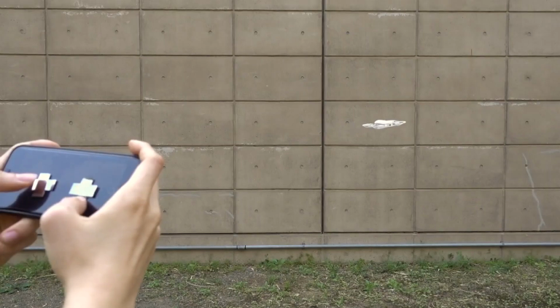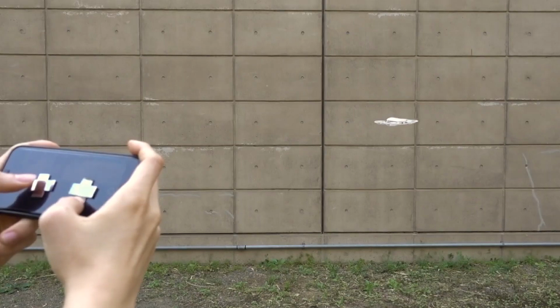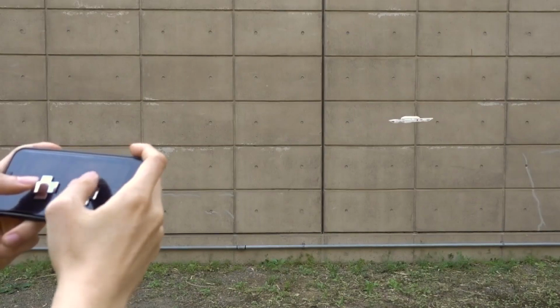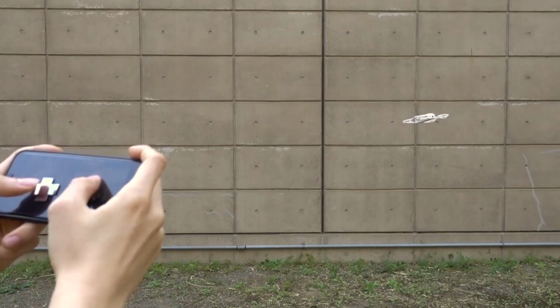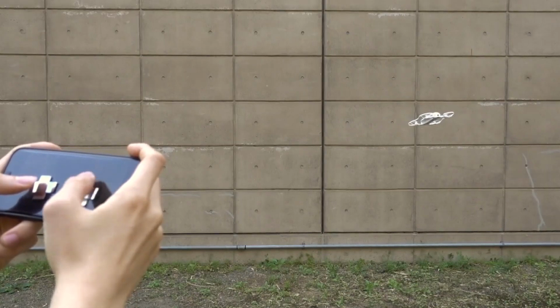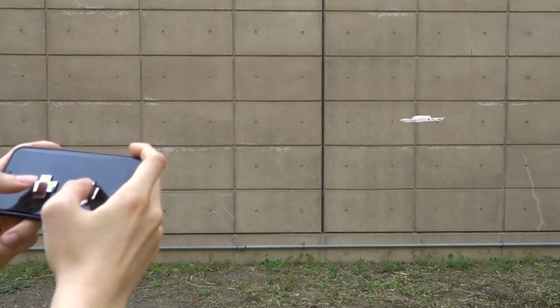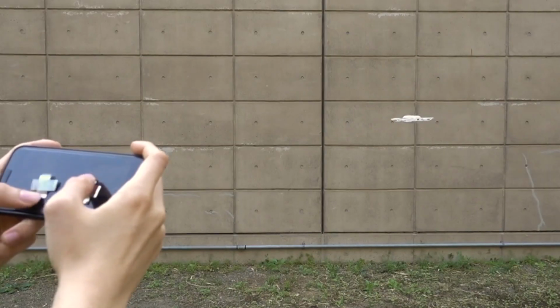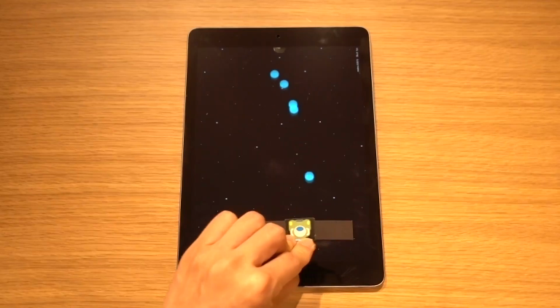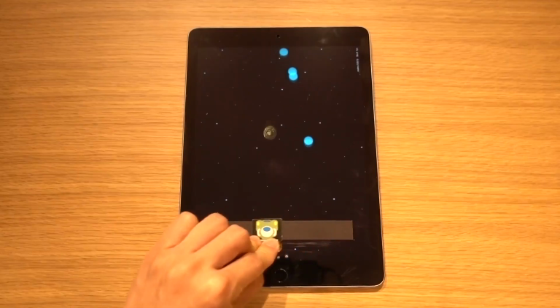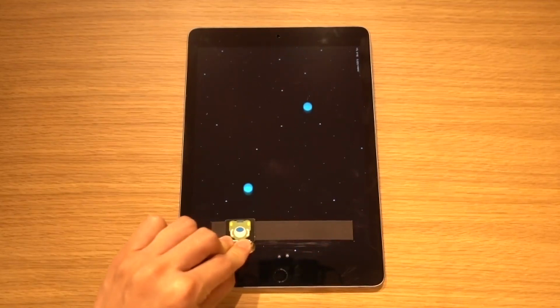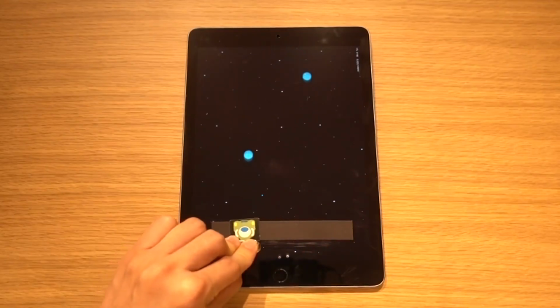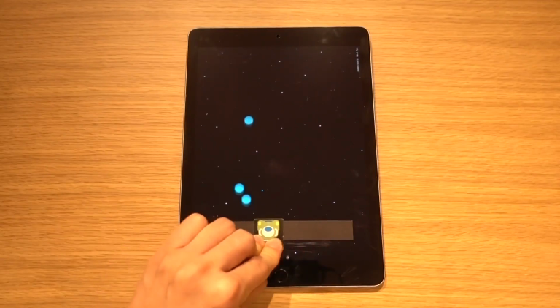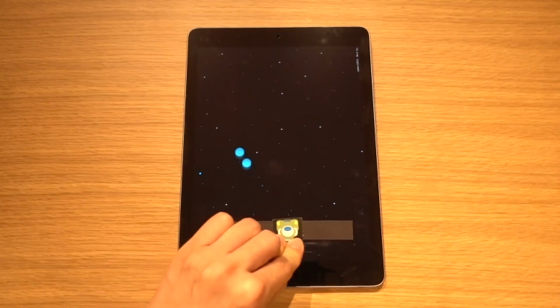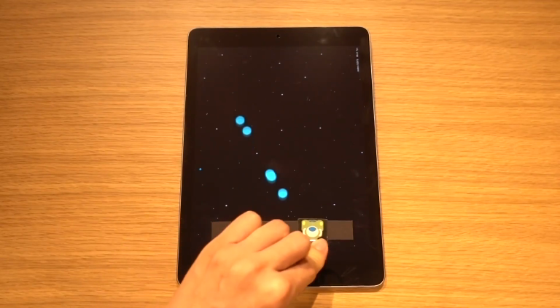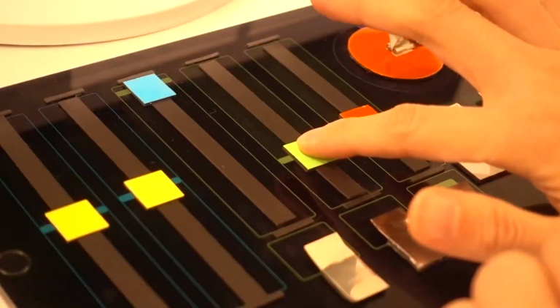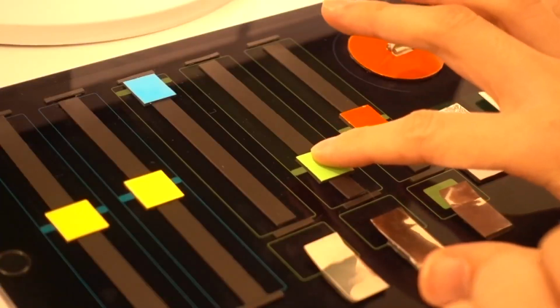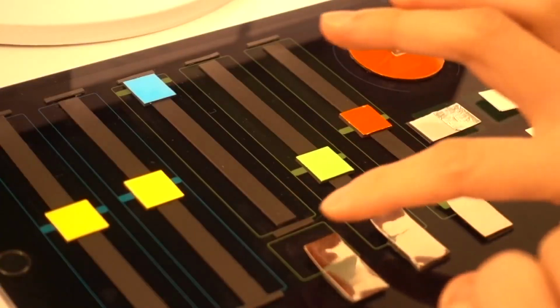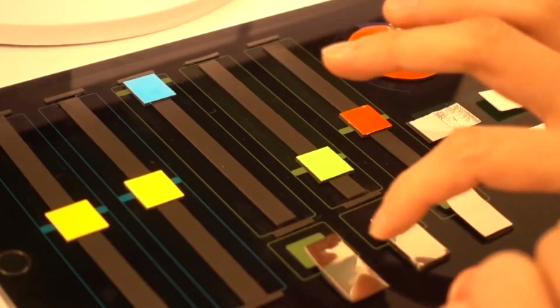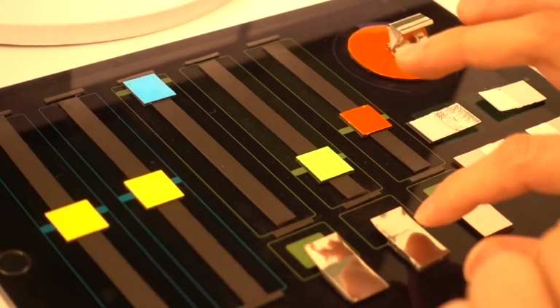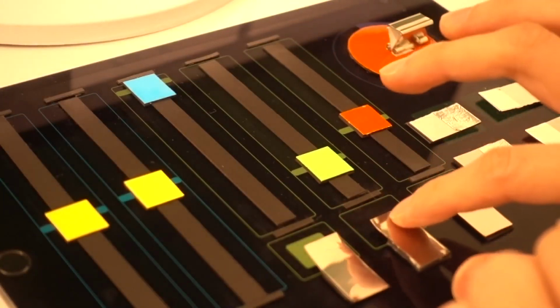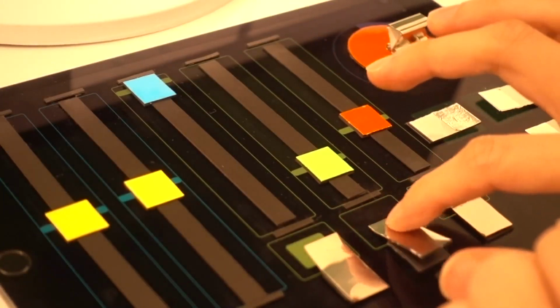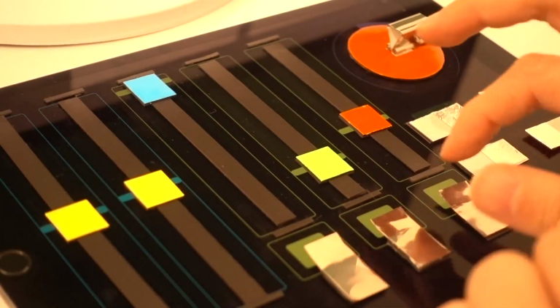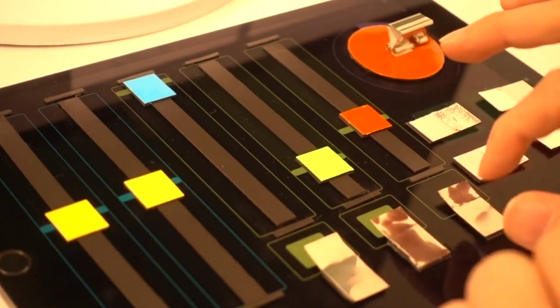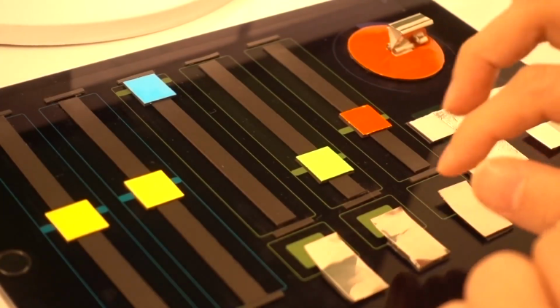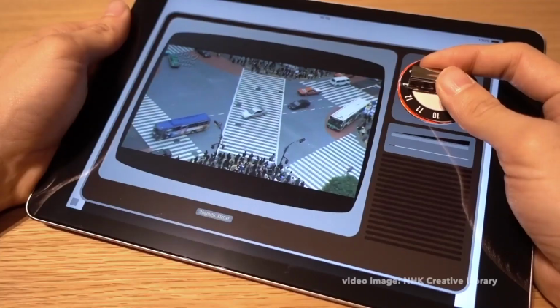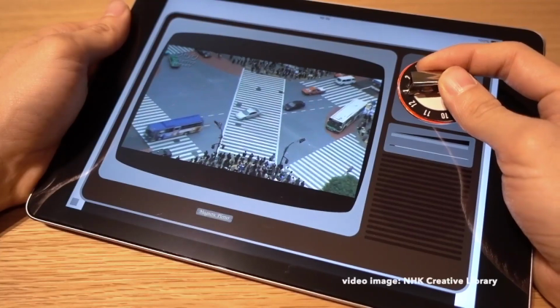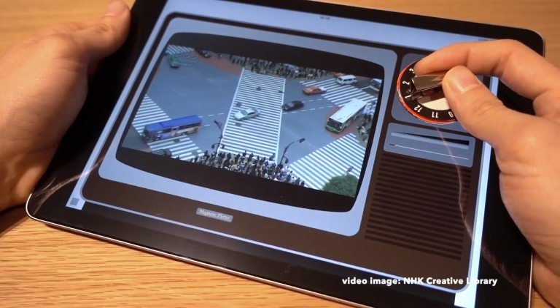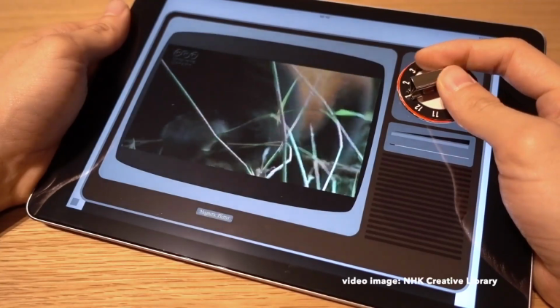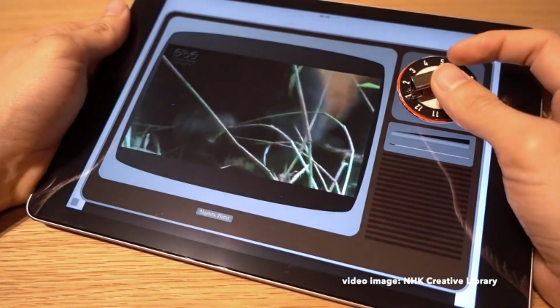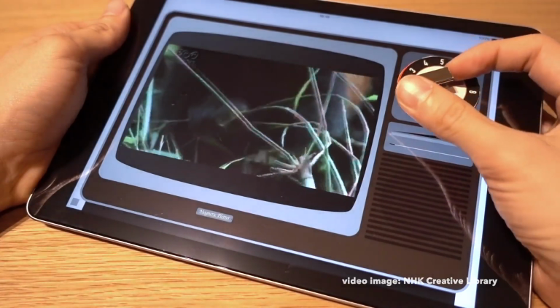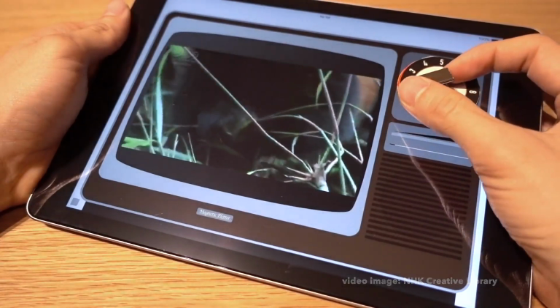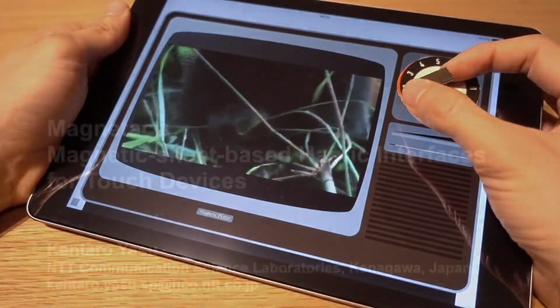We demonstrated a wide variety of interfaces such as buttons, sliders, switches, and dials.